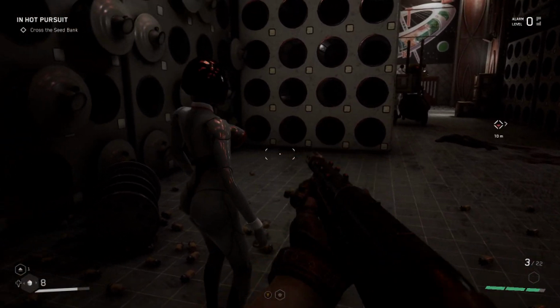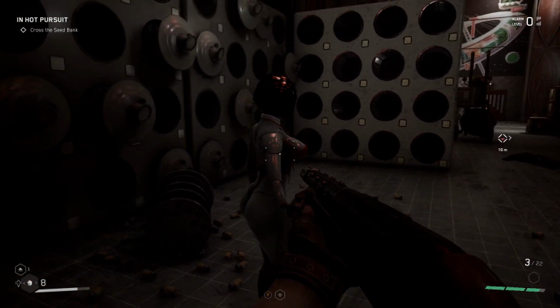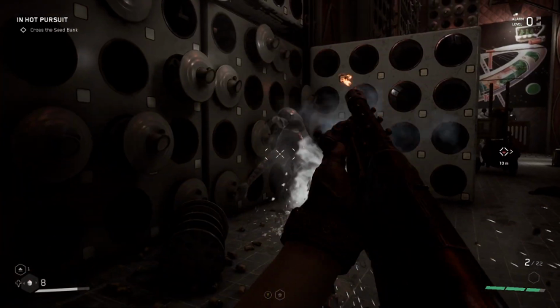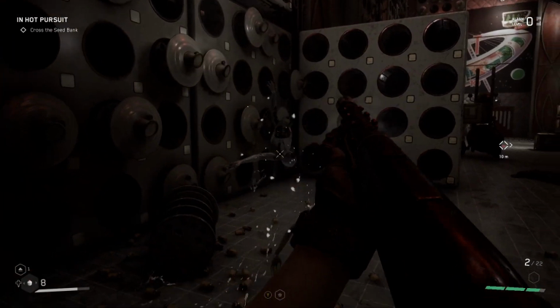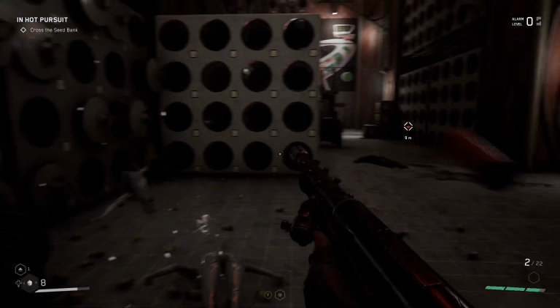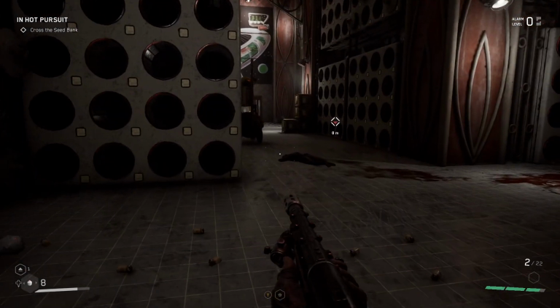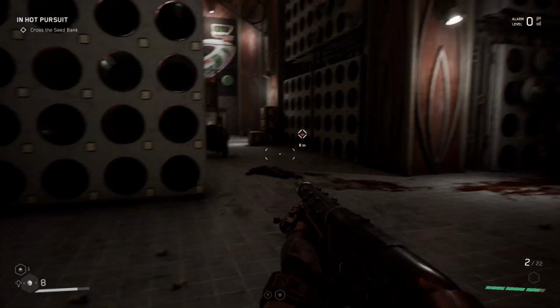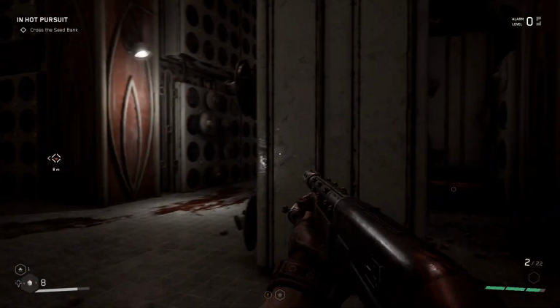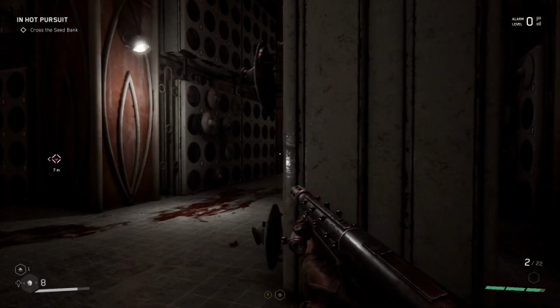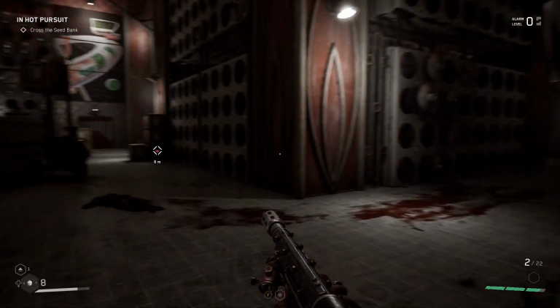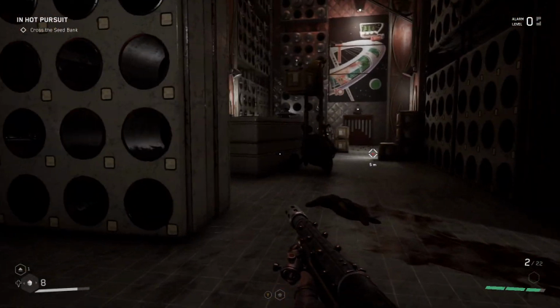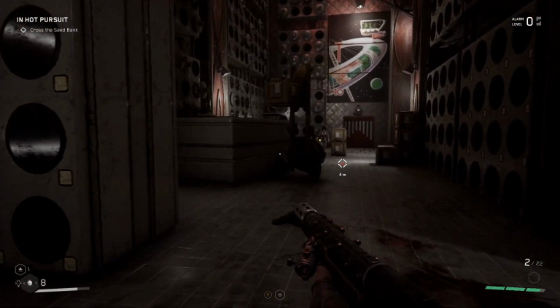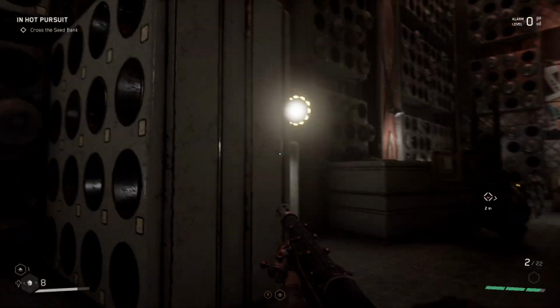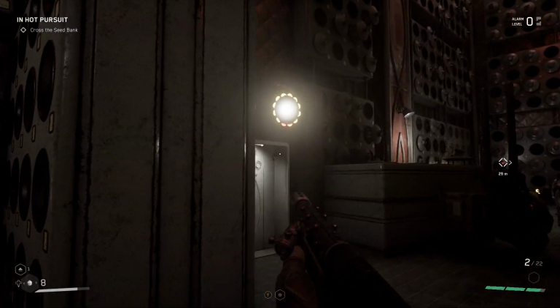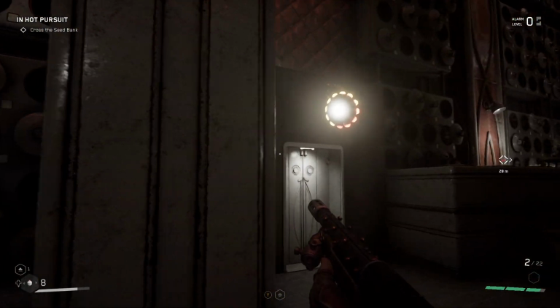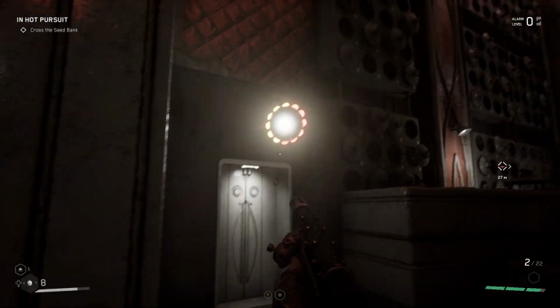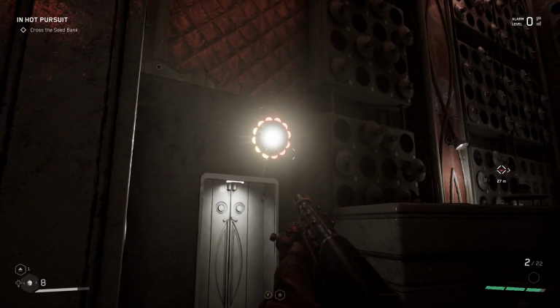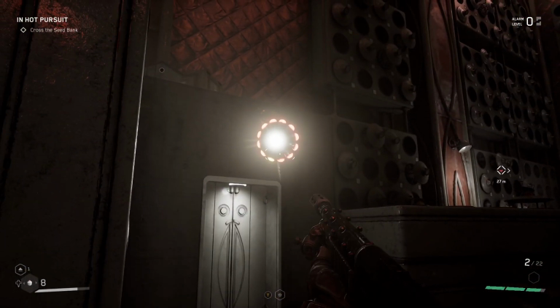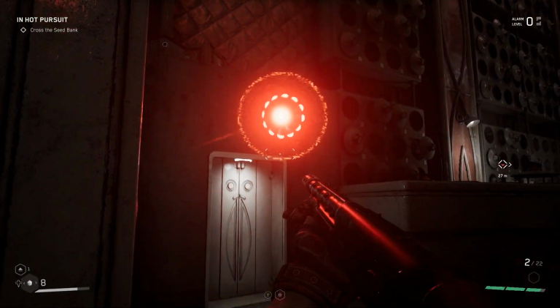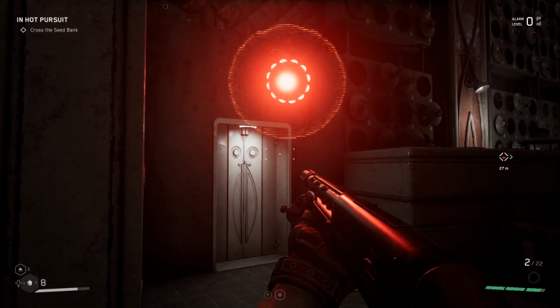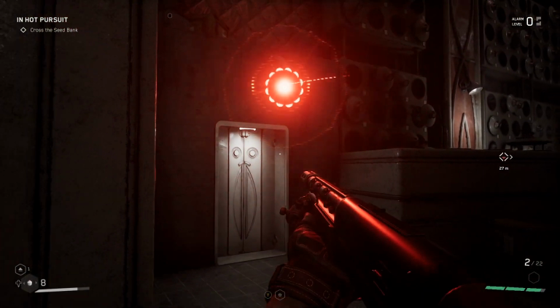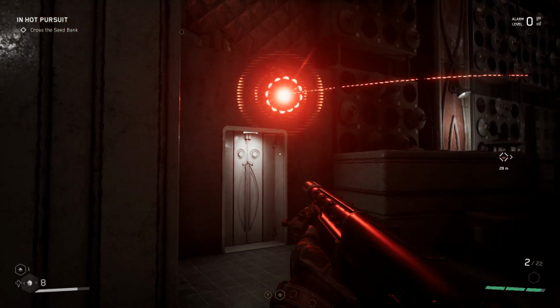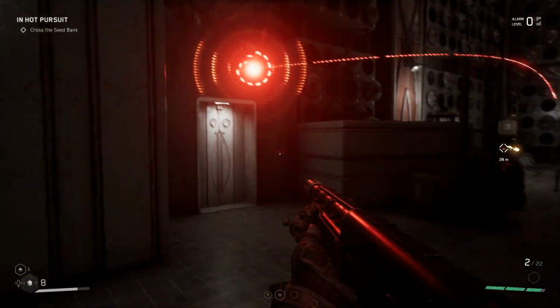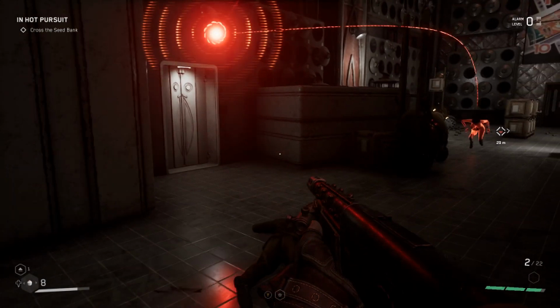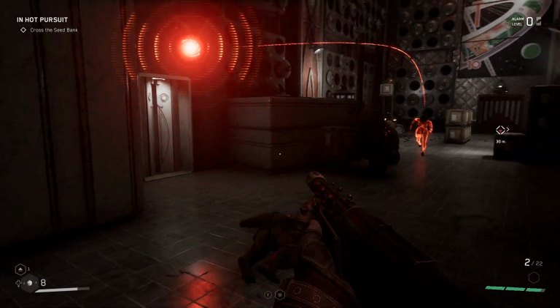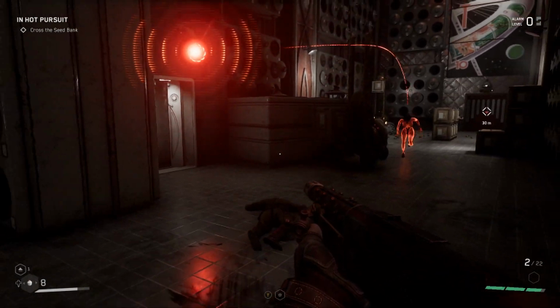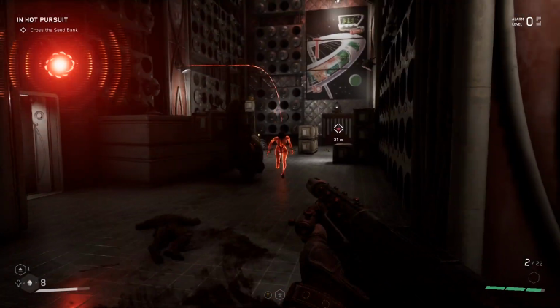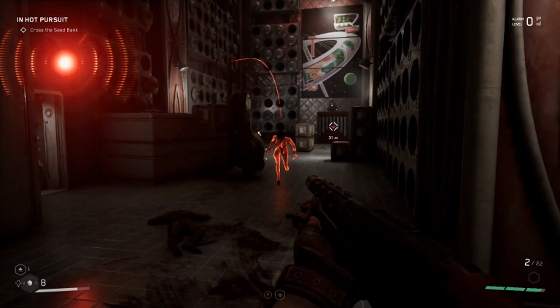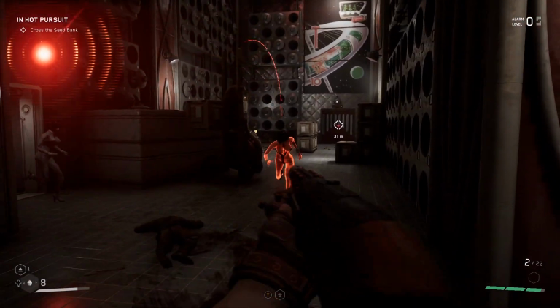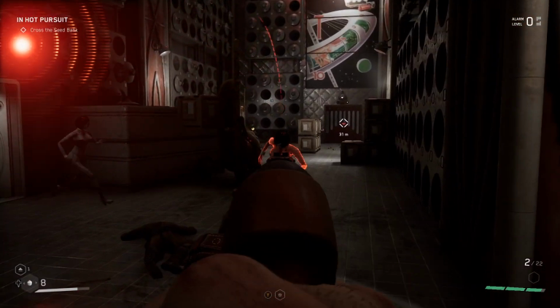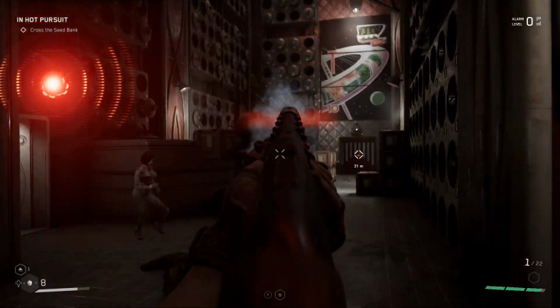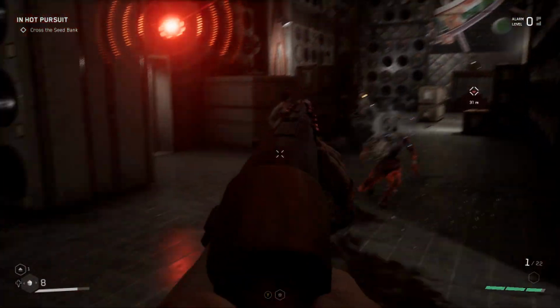Anyways, this was Couch Command and that is how you mod Atomic Hearts from Game Pass. You guys all have a good night, a great tomorrow, and an amazing rest of the week. I'll see you next time.